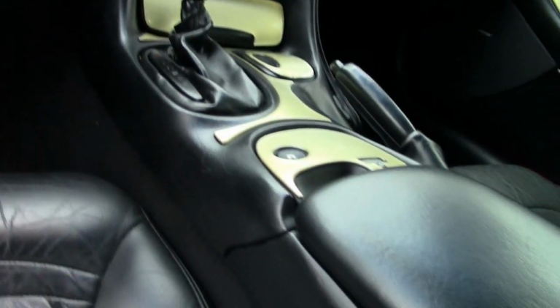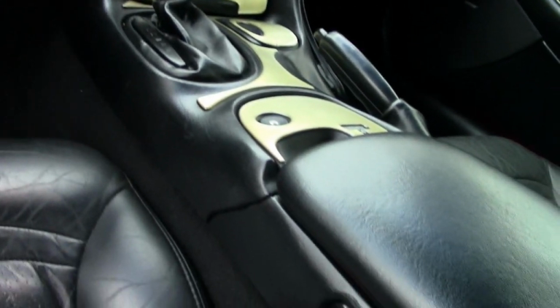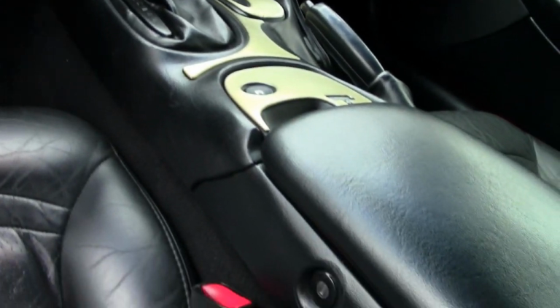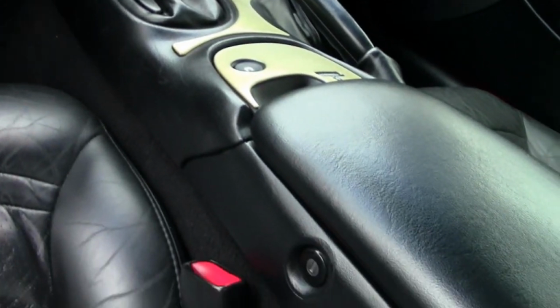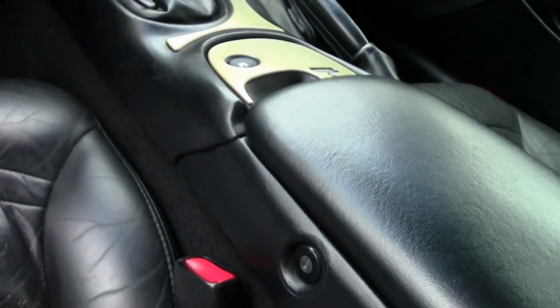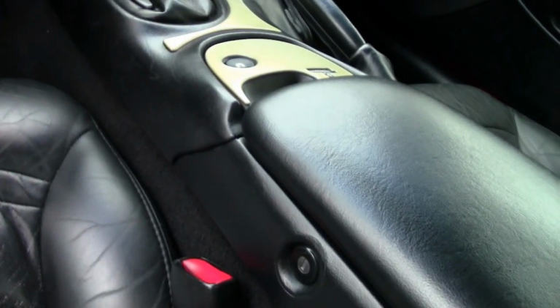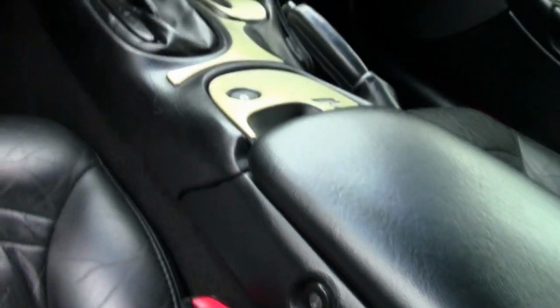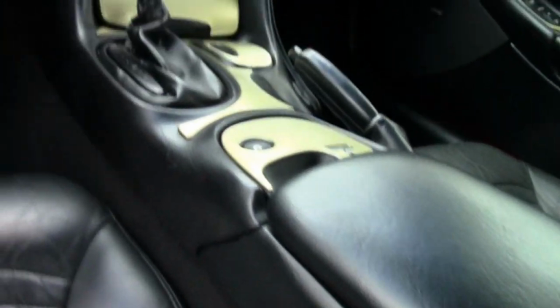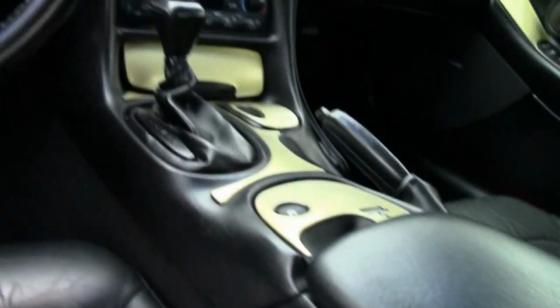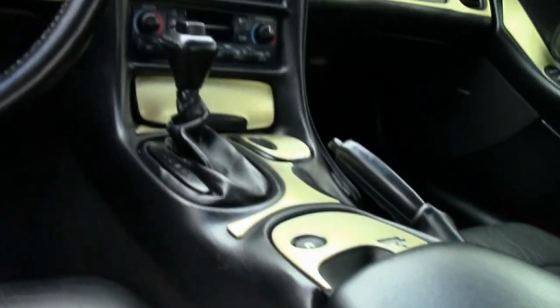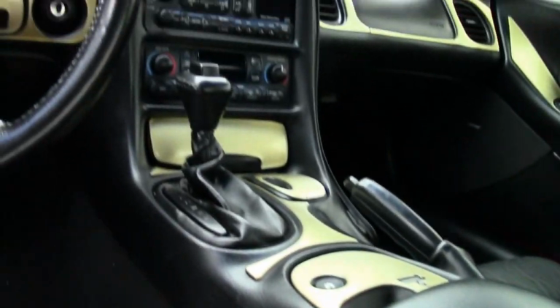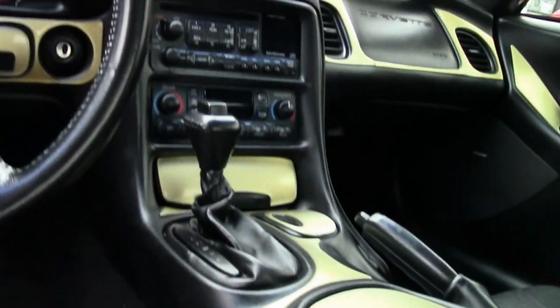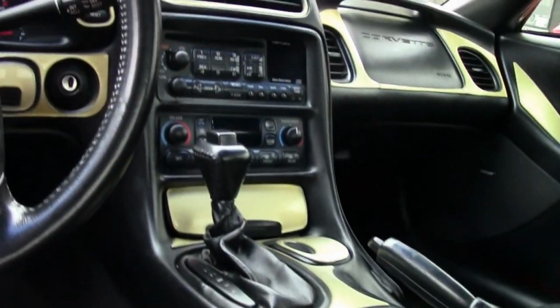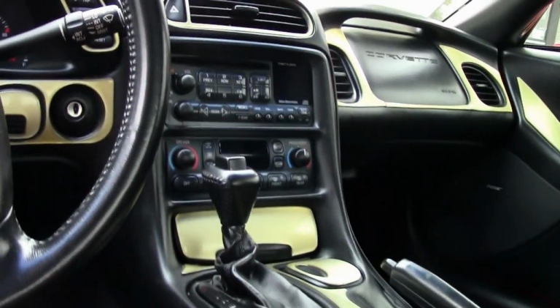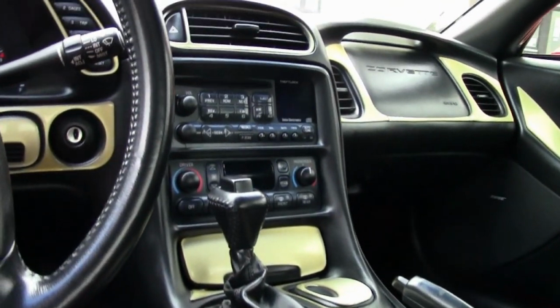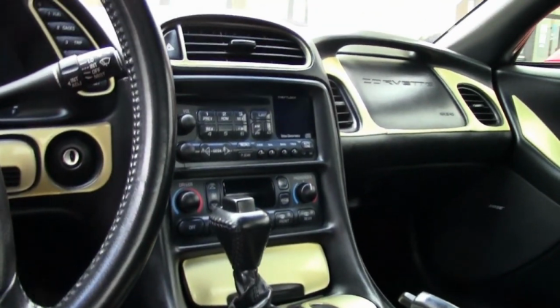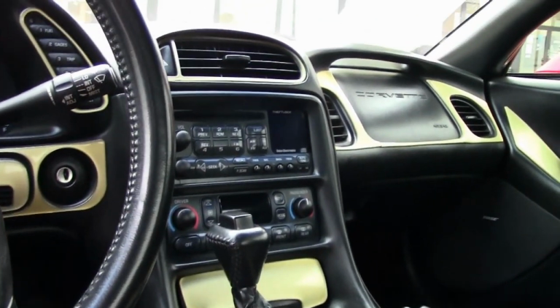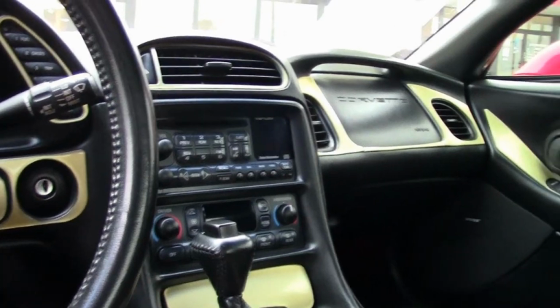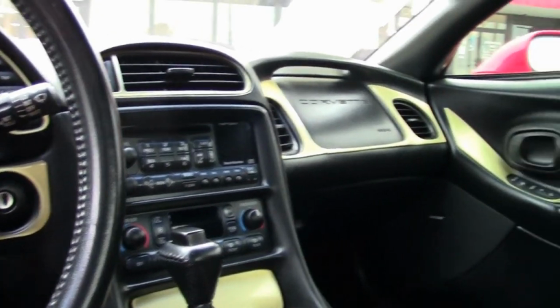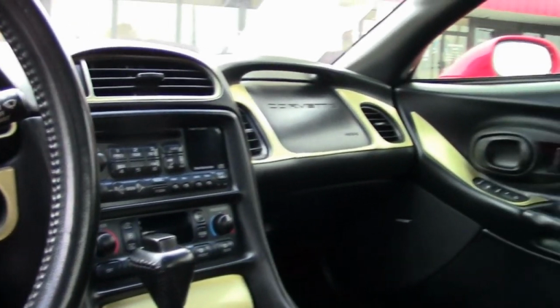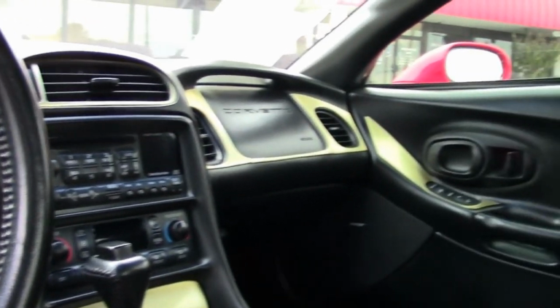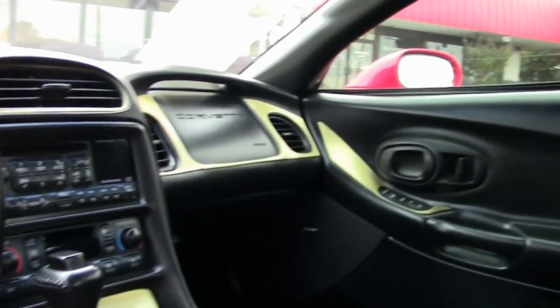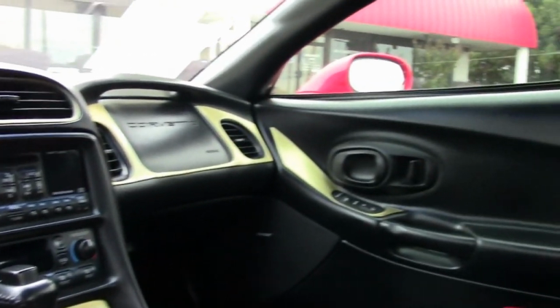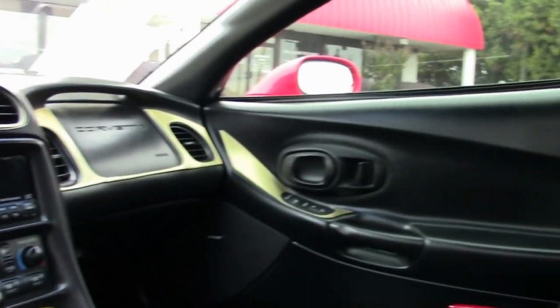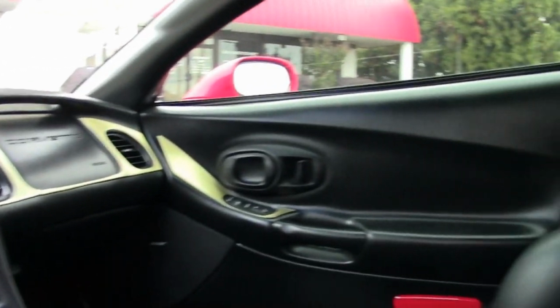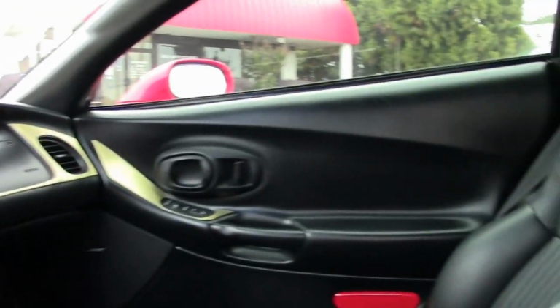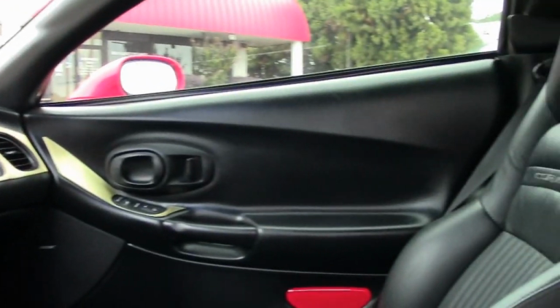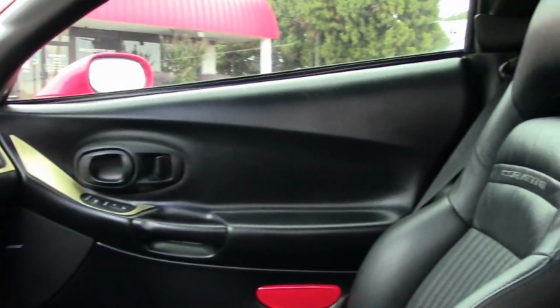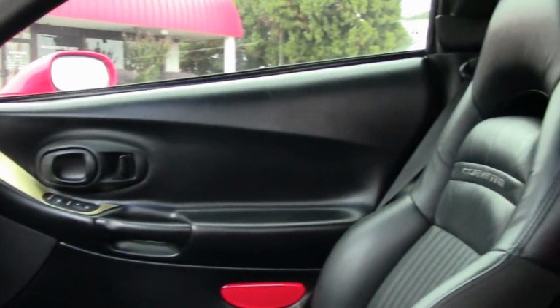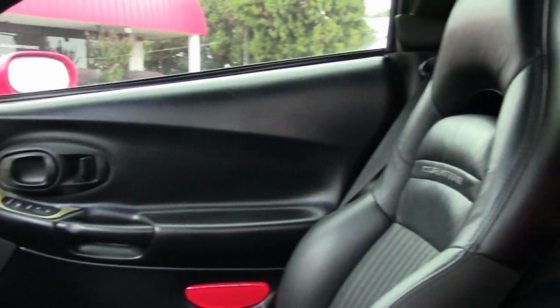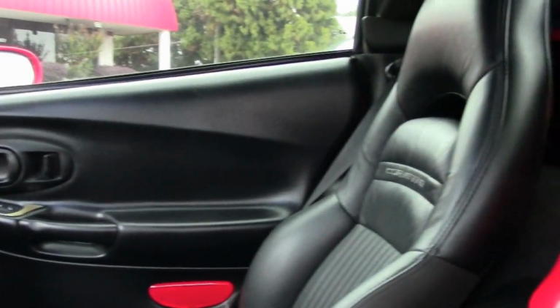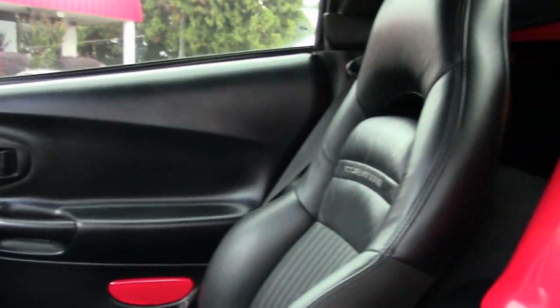This car is priced right. It has 72,000 miles and is priced for you to take home today.